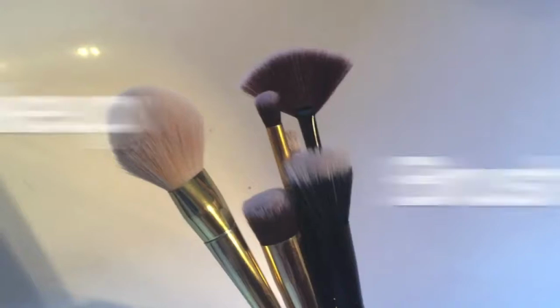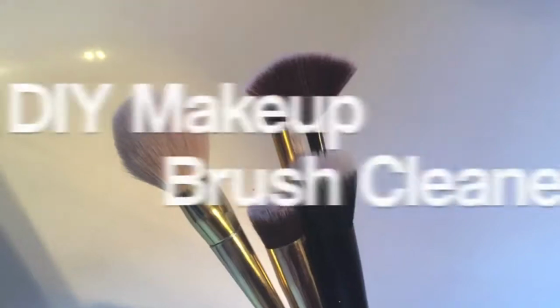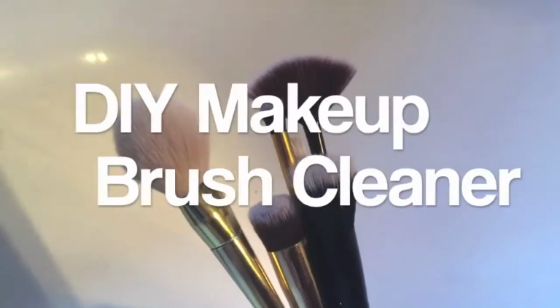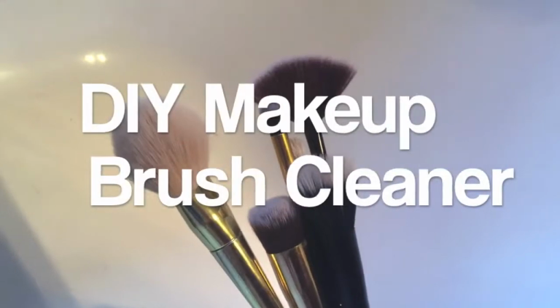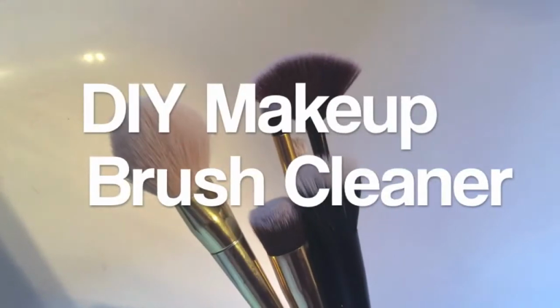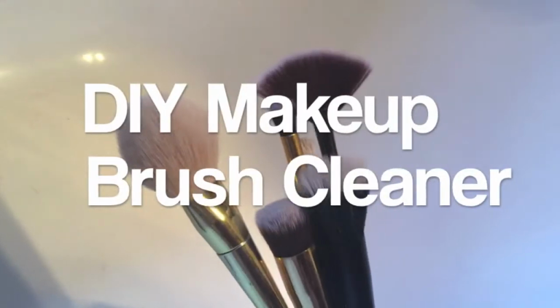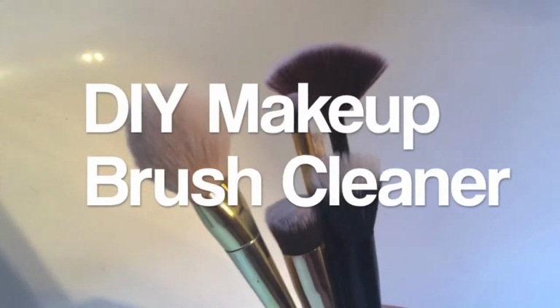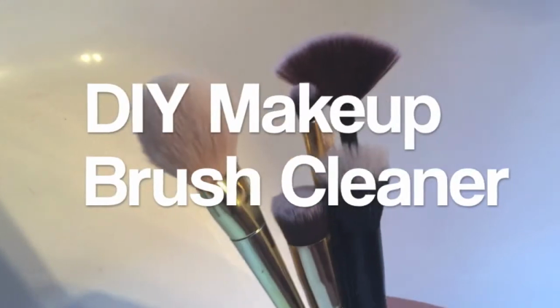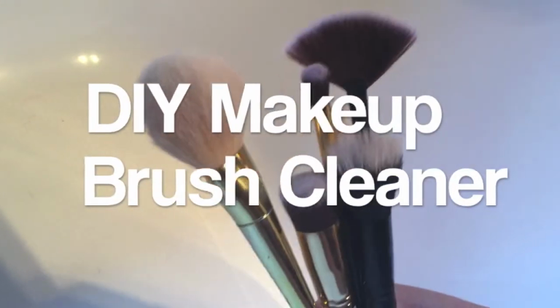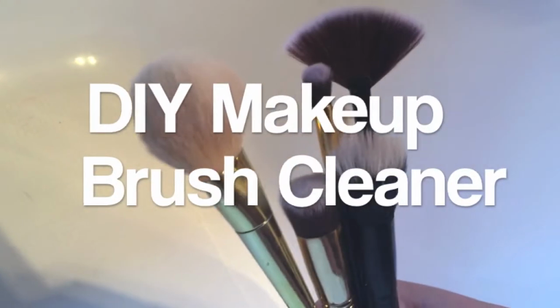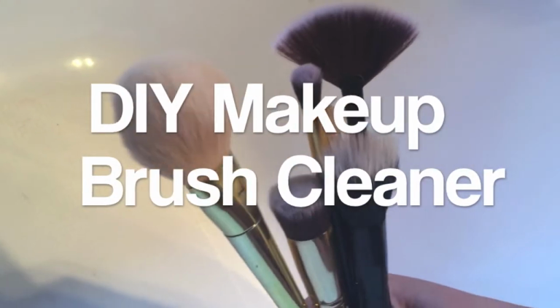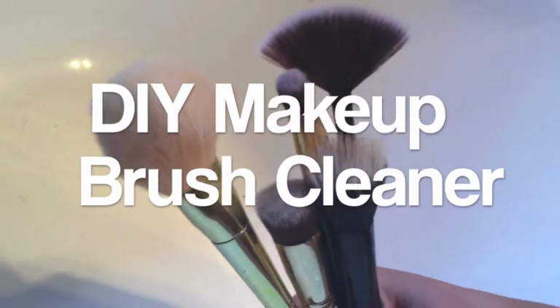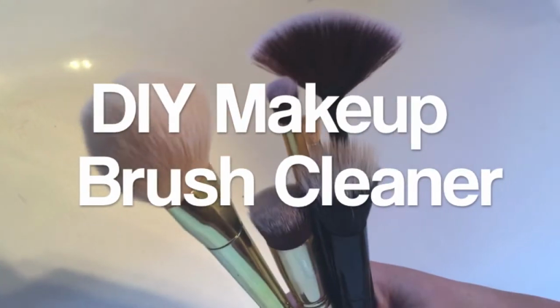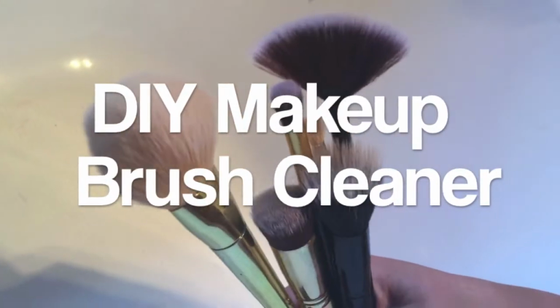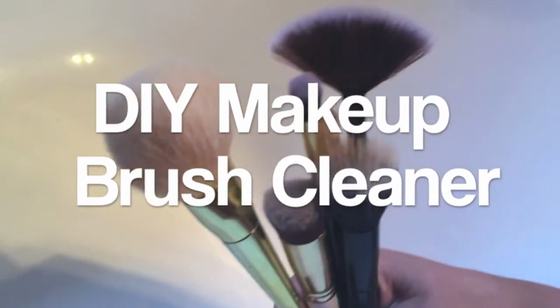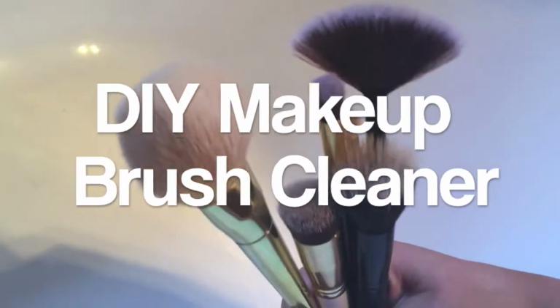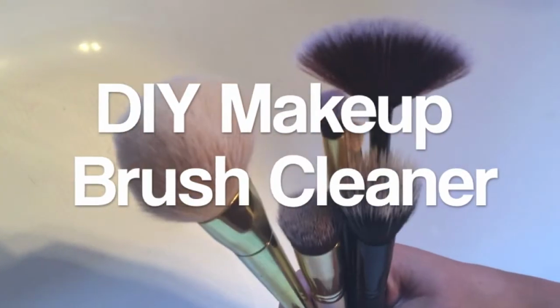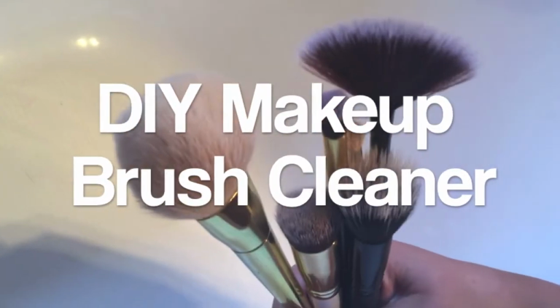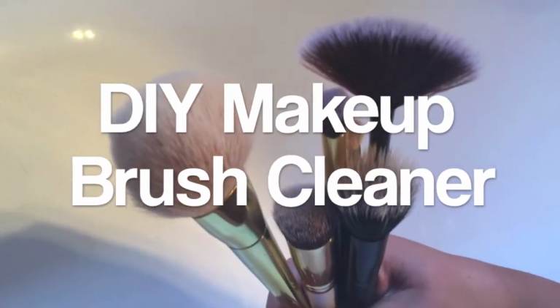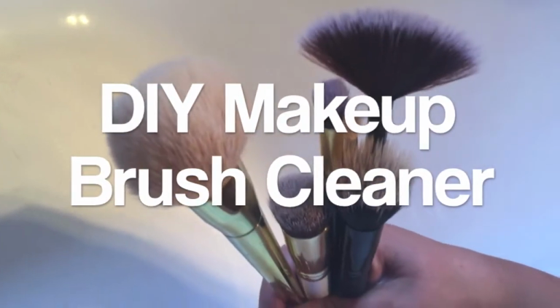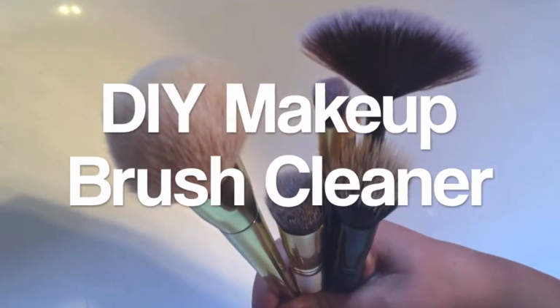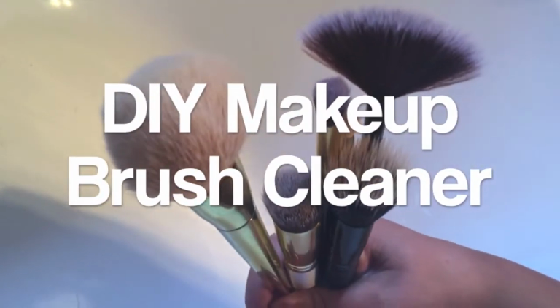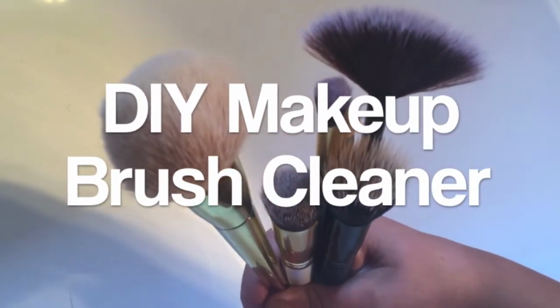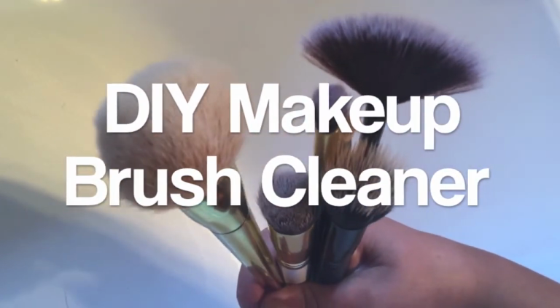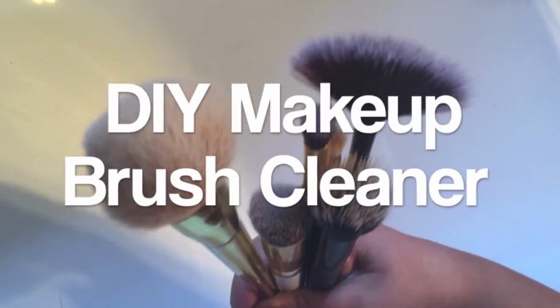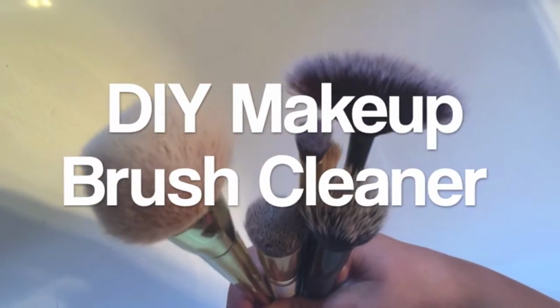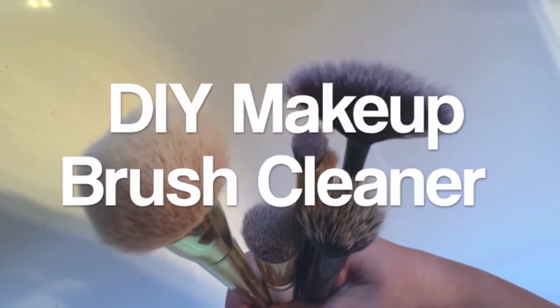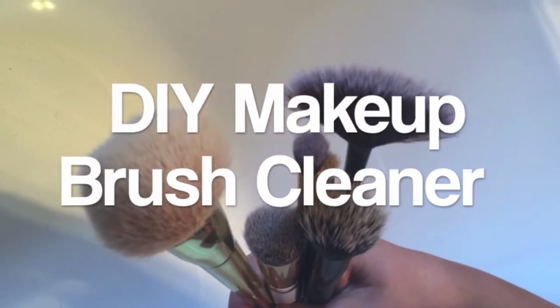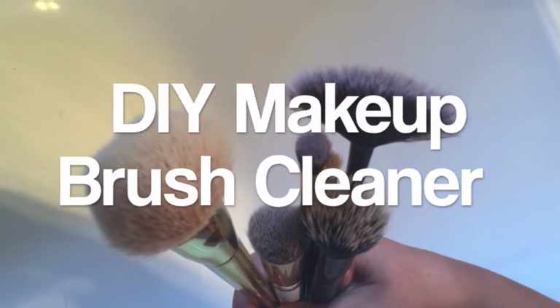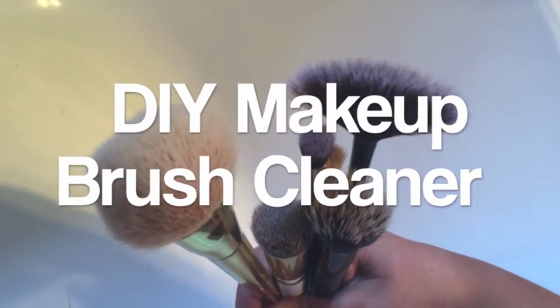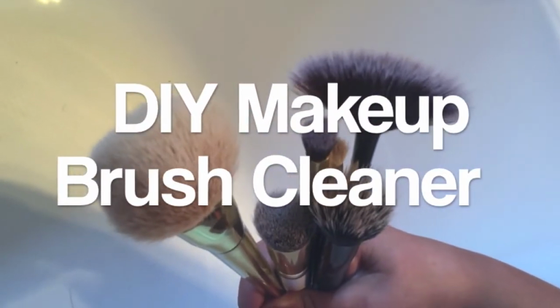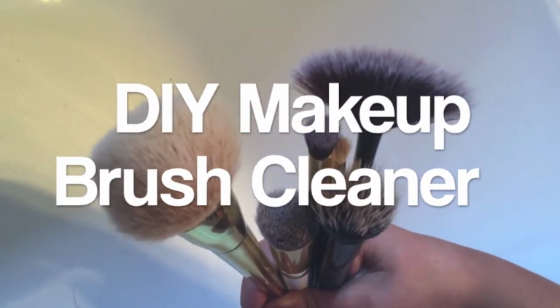Hi everybody, today I'm bringing you this super duper easy DIY makeup brush cleaner.